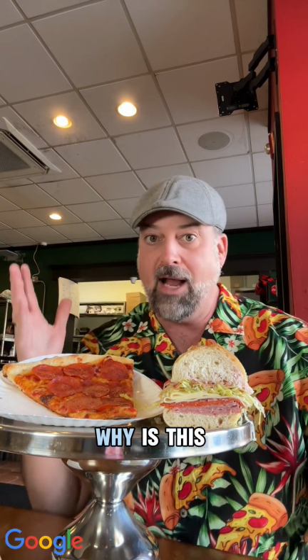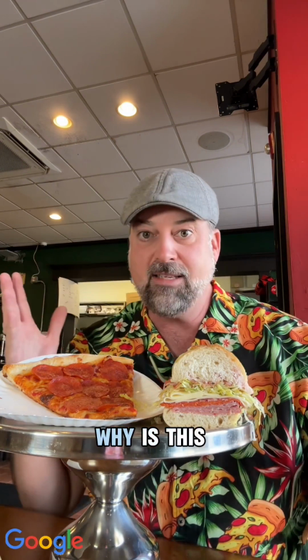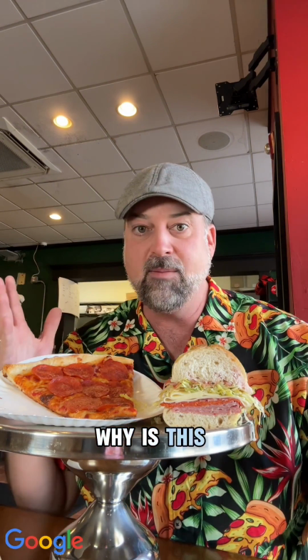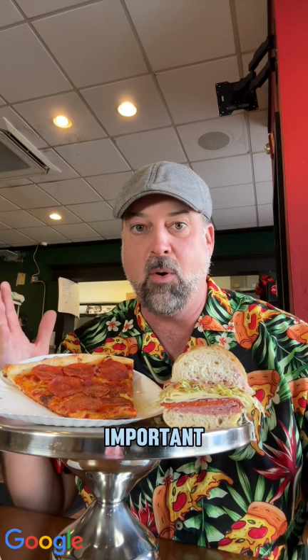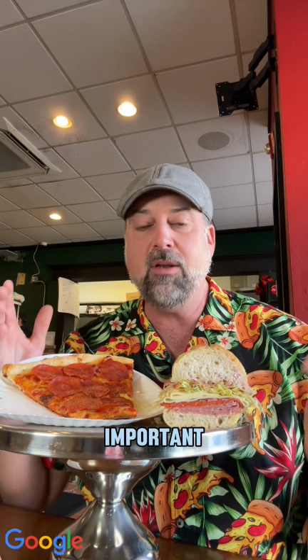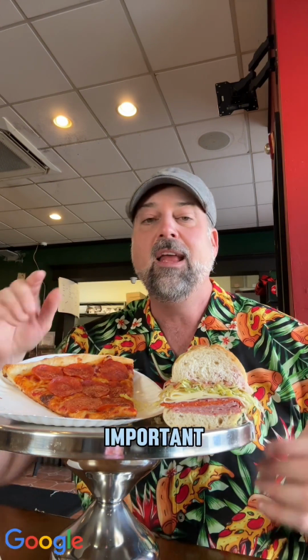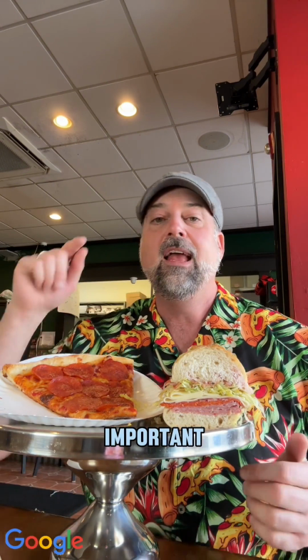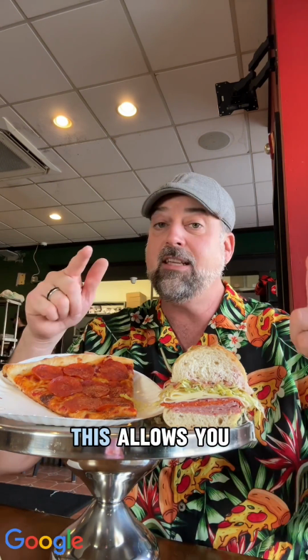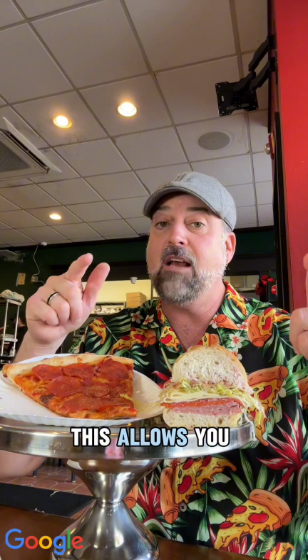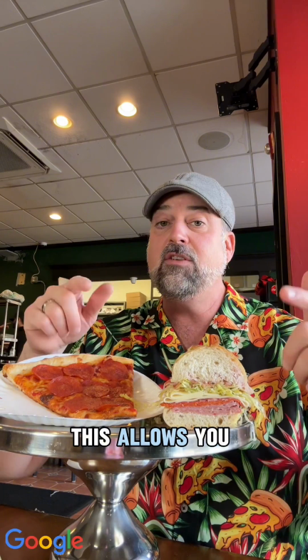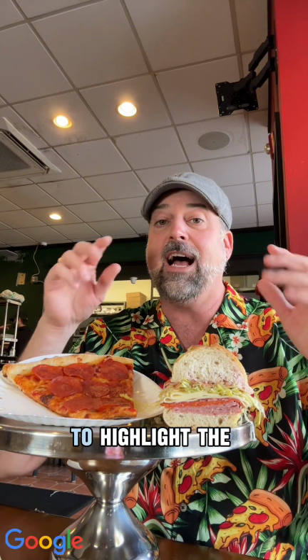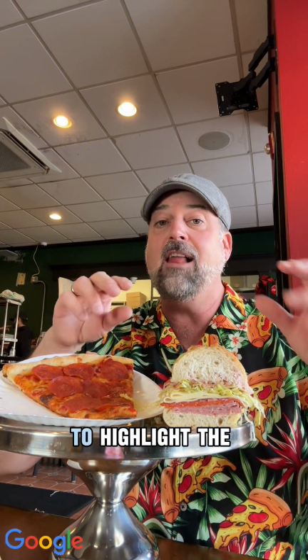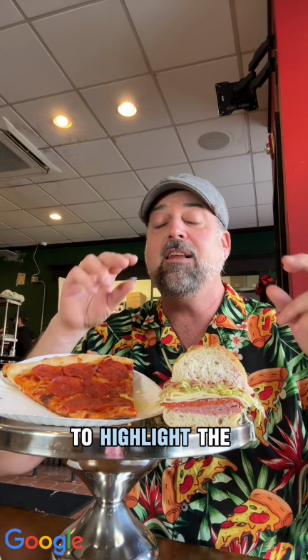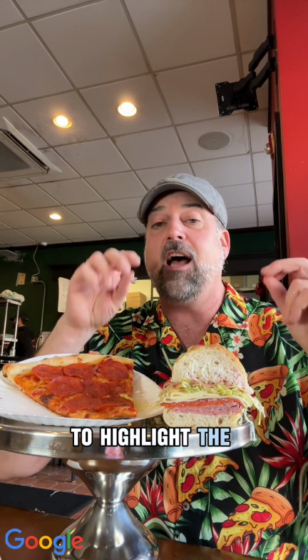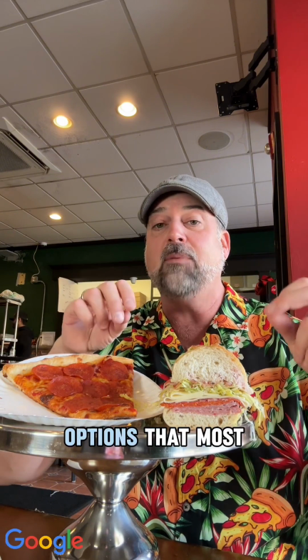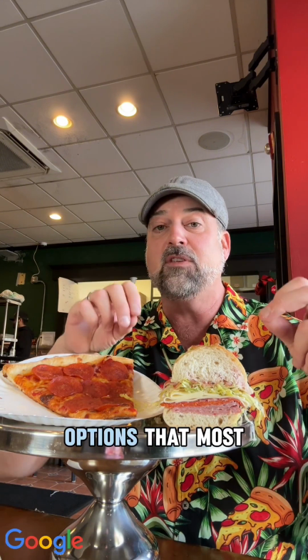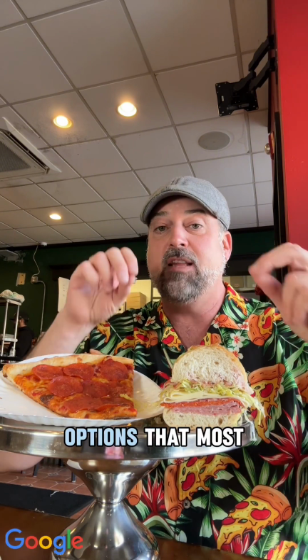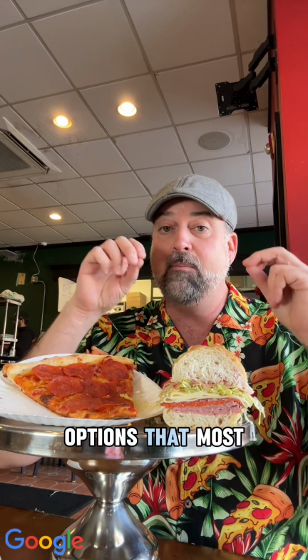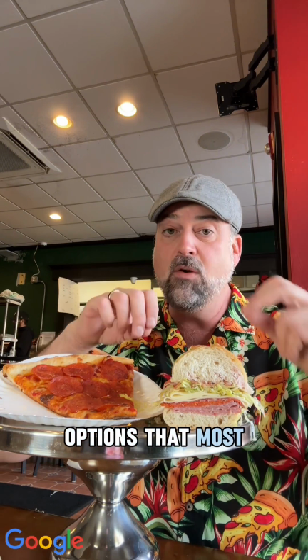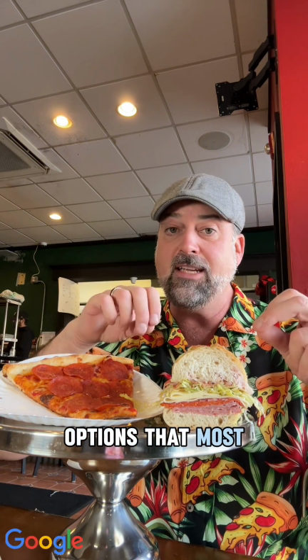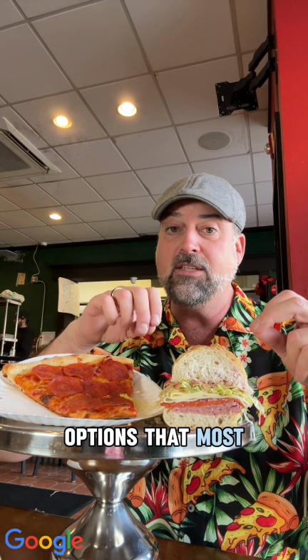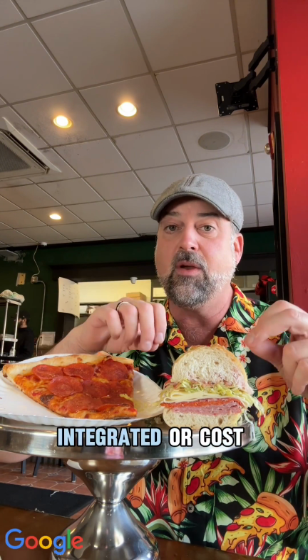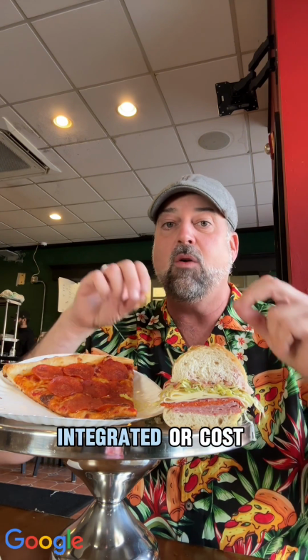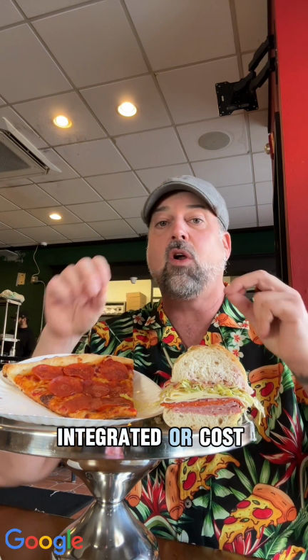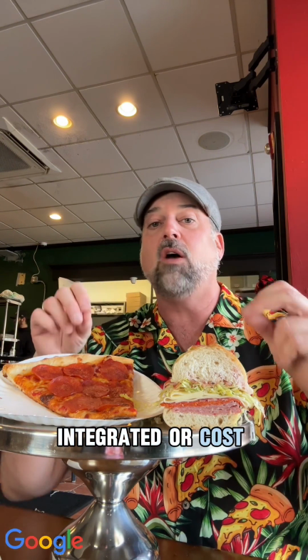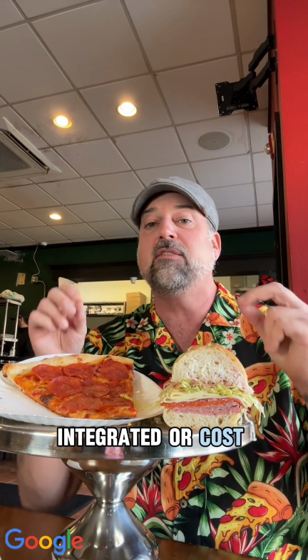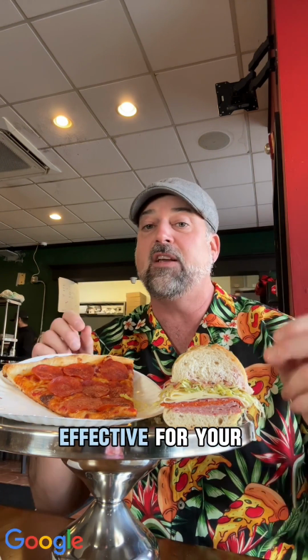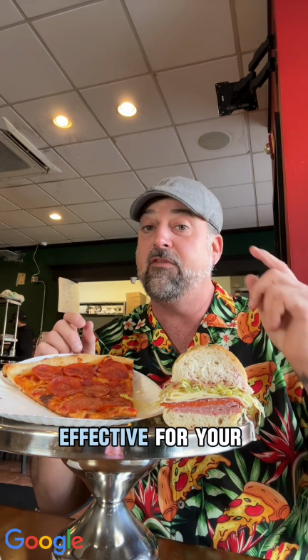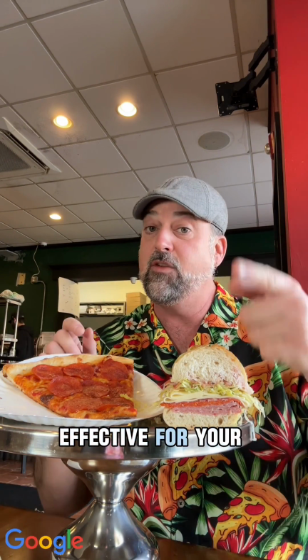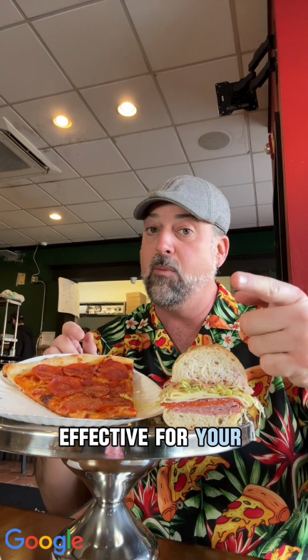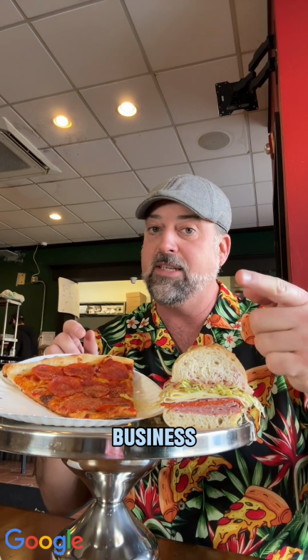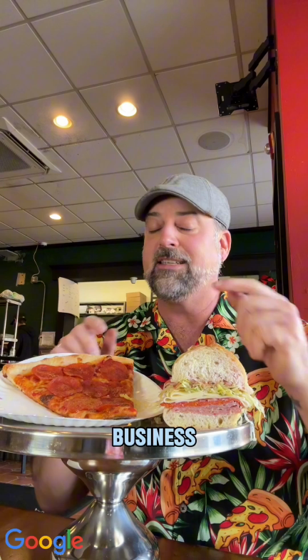Why is this important? This allows you to highlight the option that is most integrated or cost effective for your business.